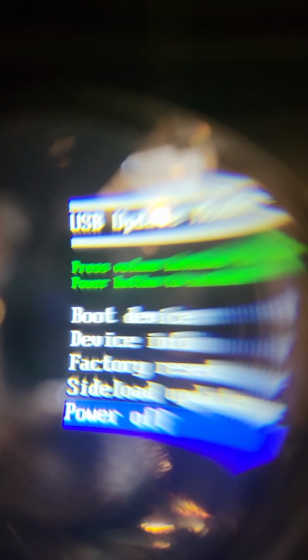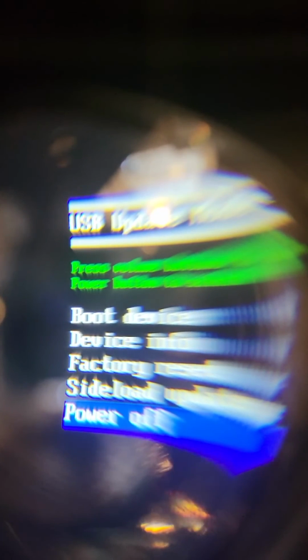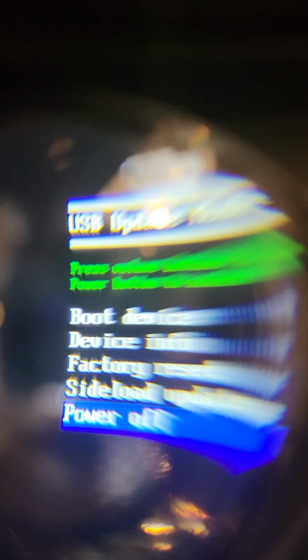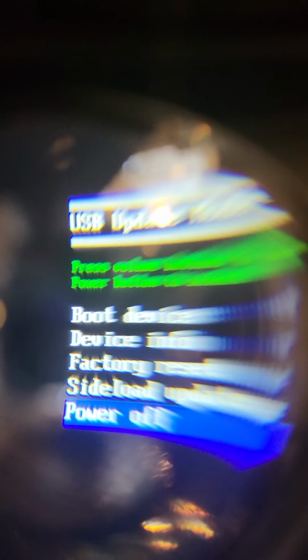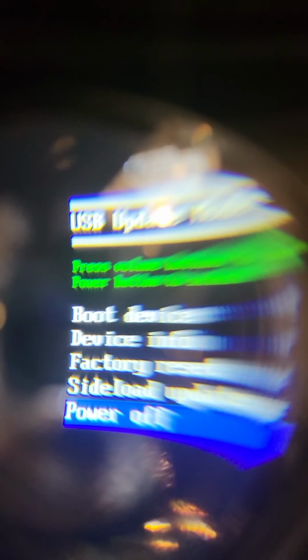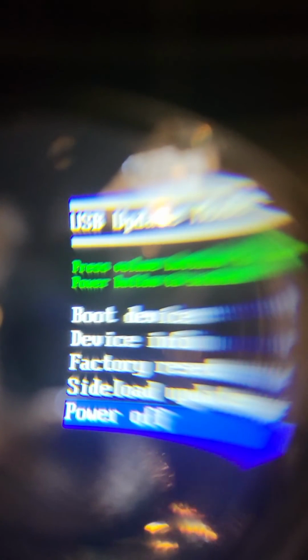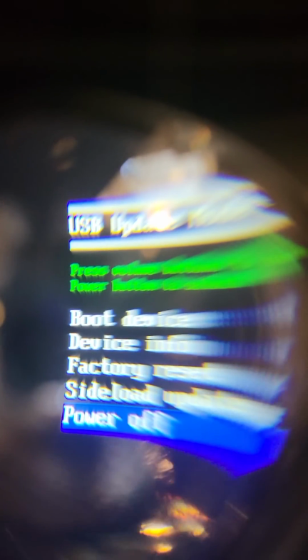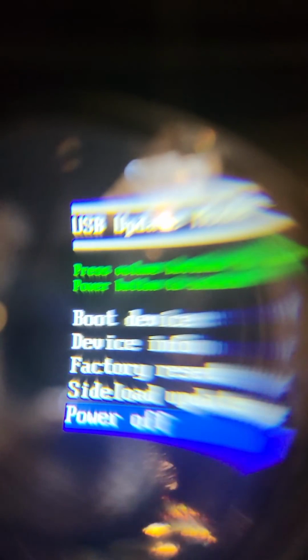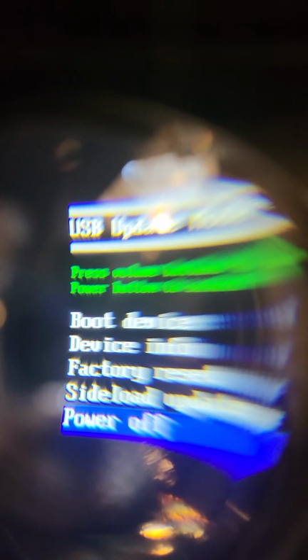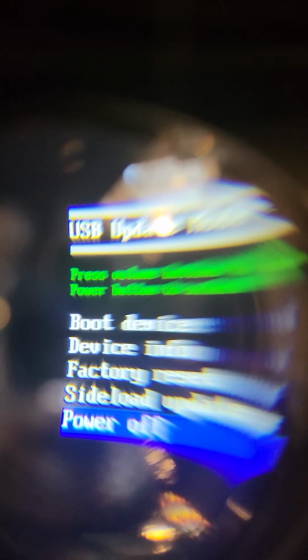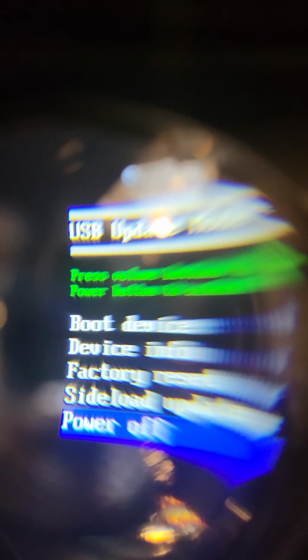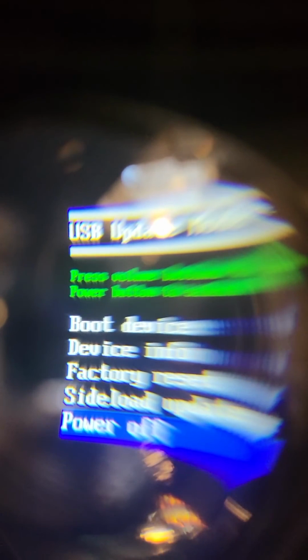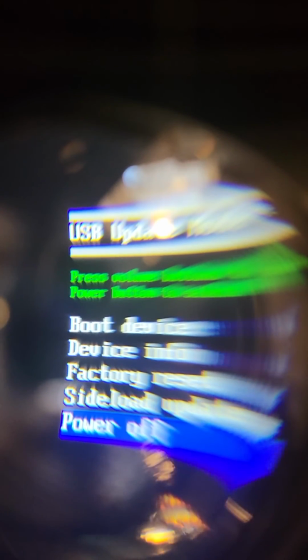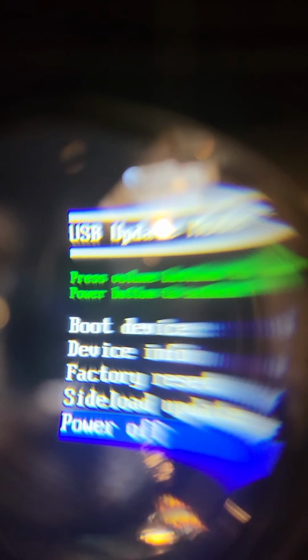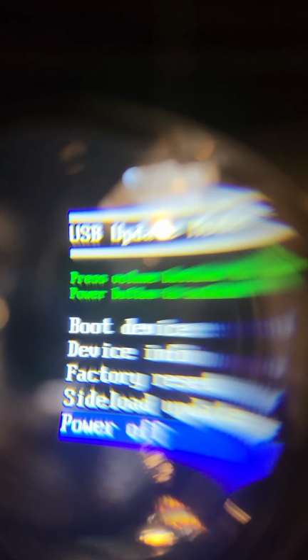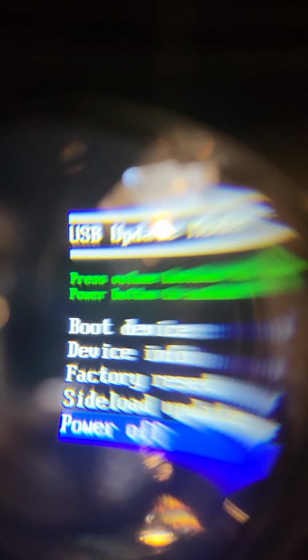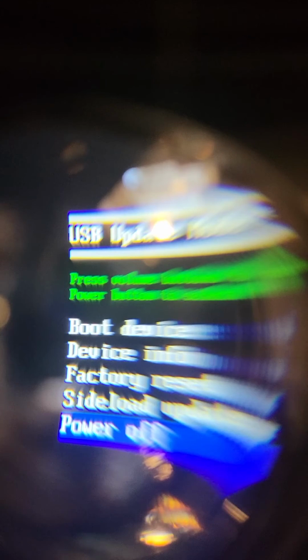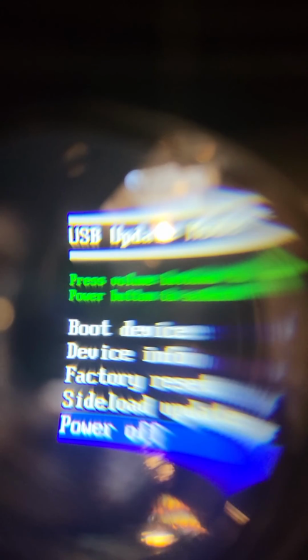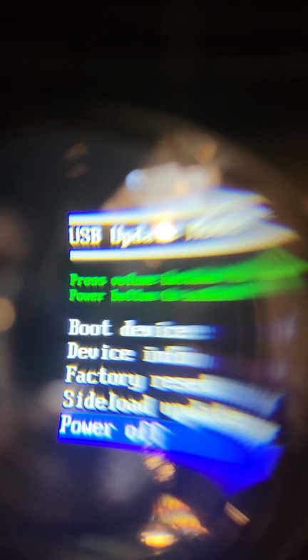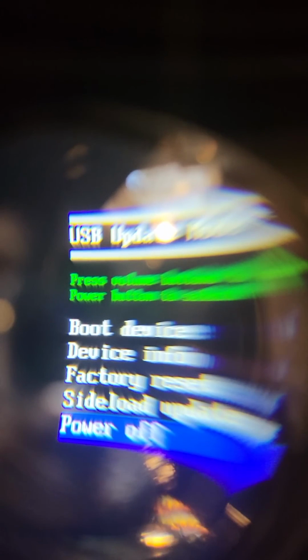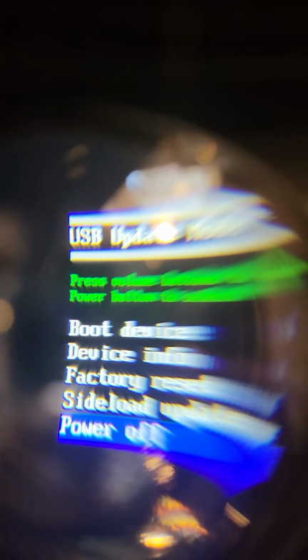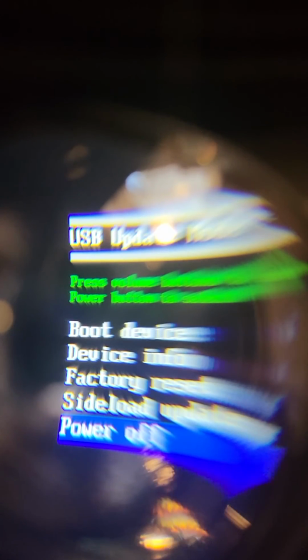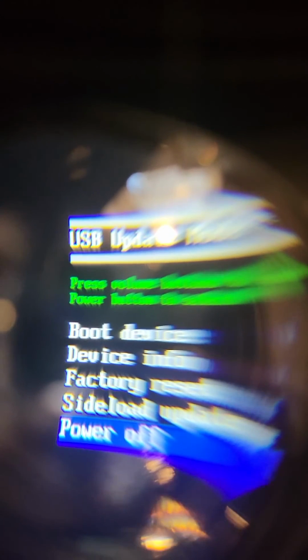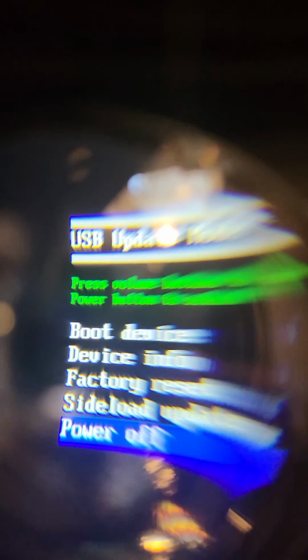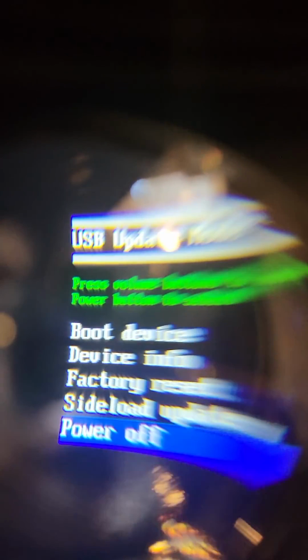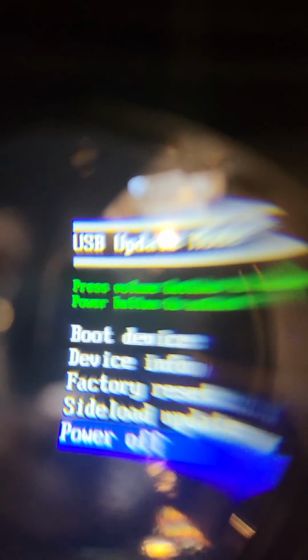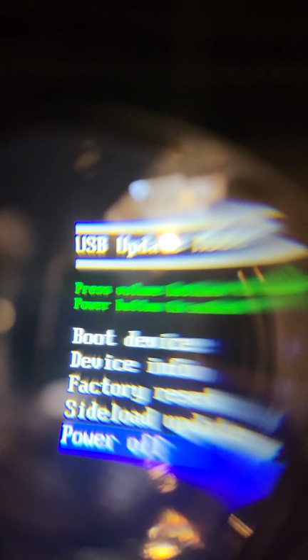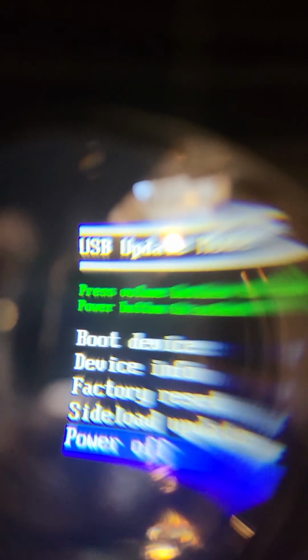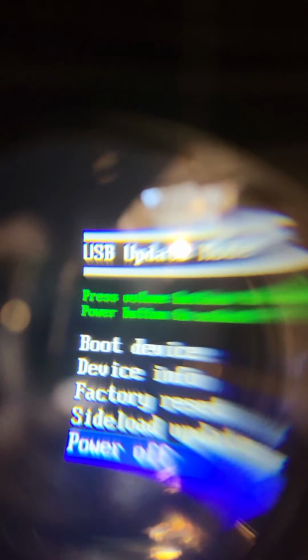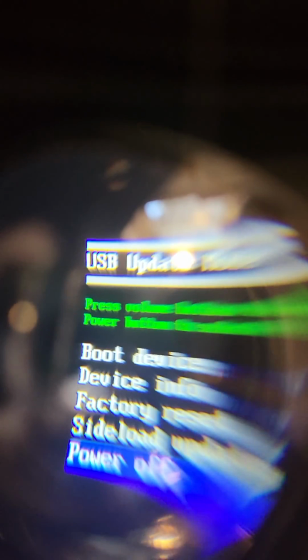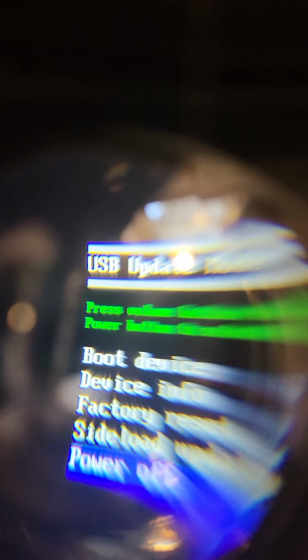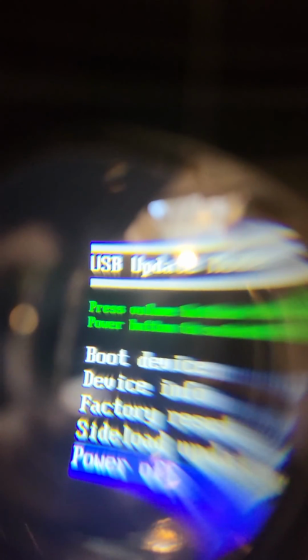So all you have to do is hold the power and the volume up button, and hopefully that saves you. Have a good day, bye.